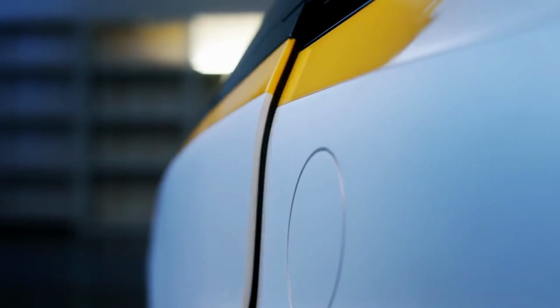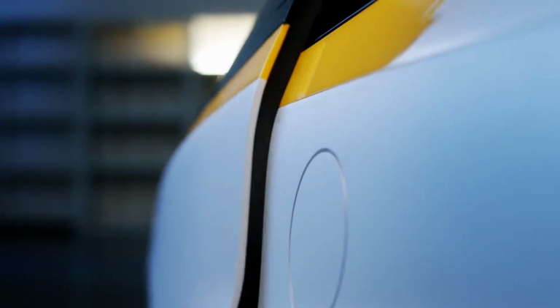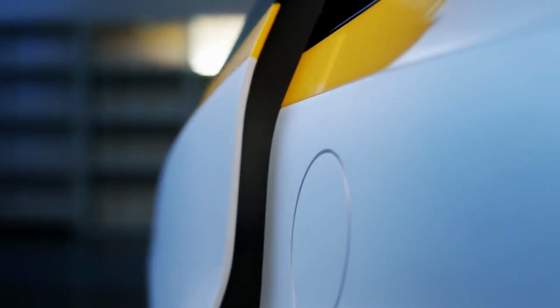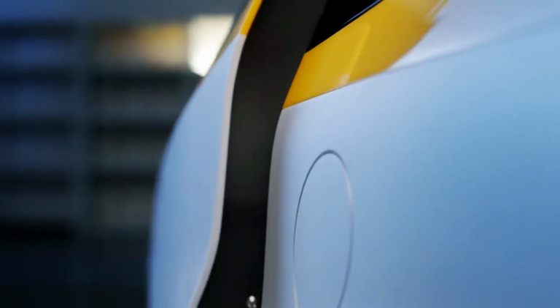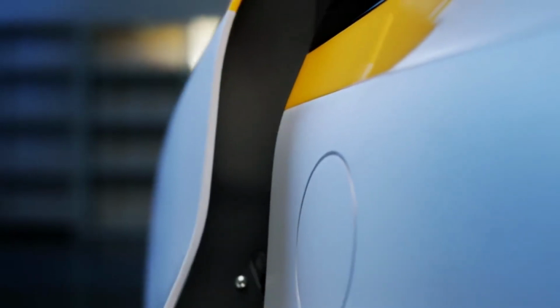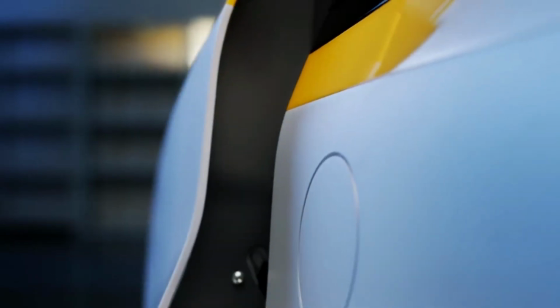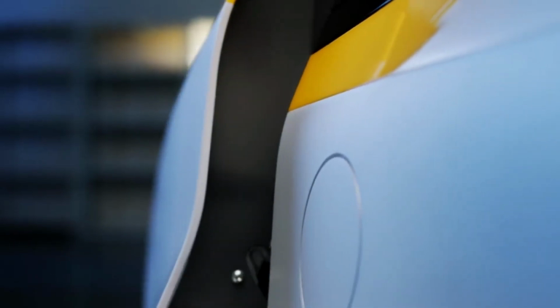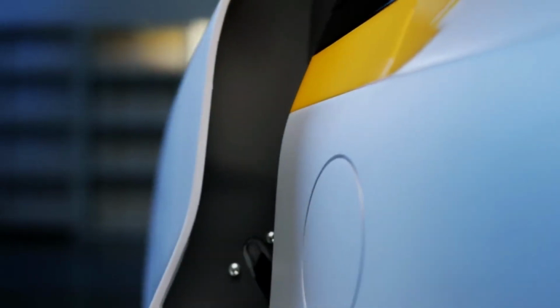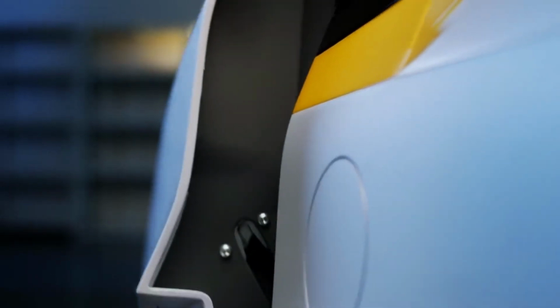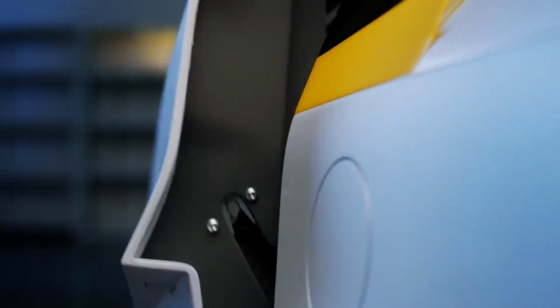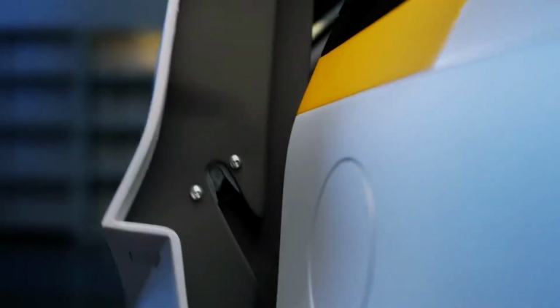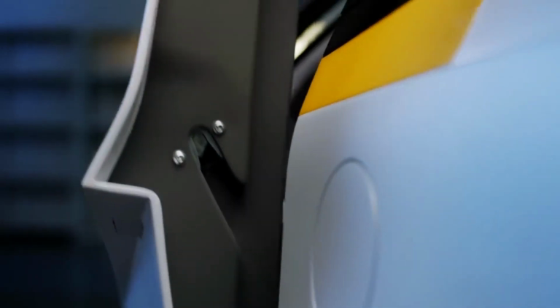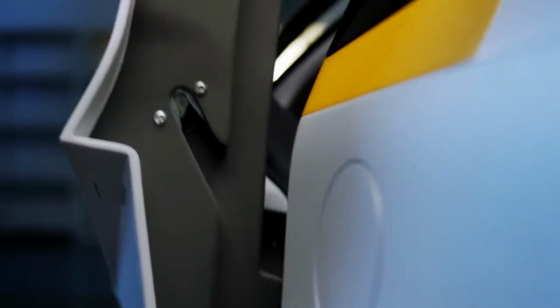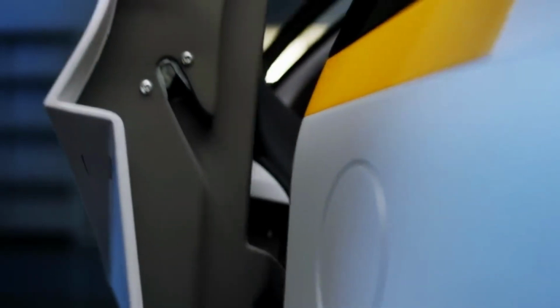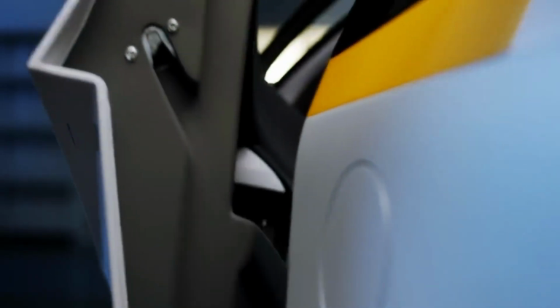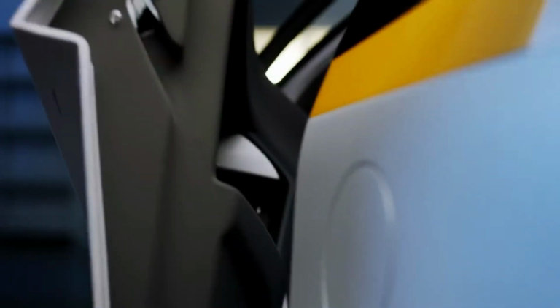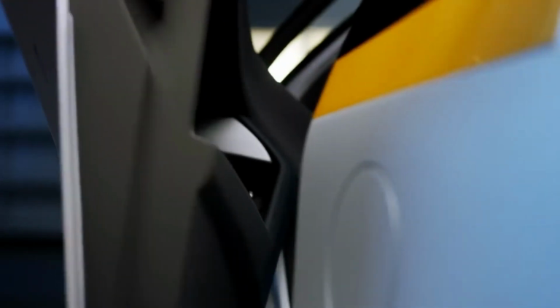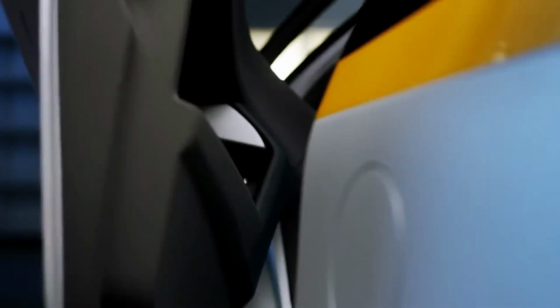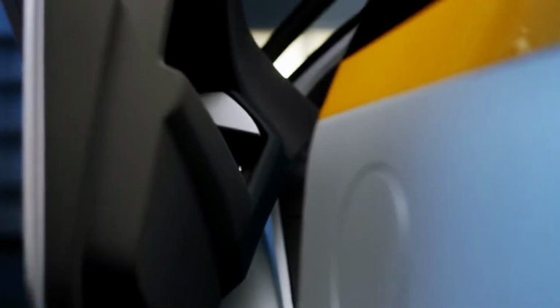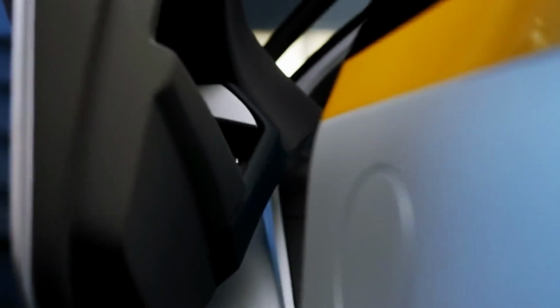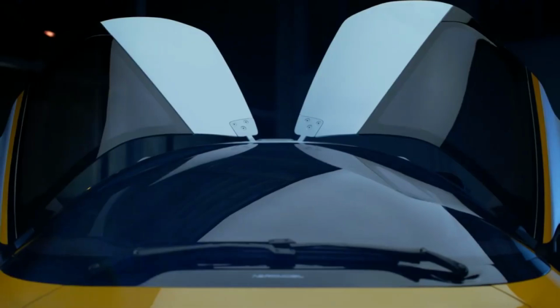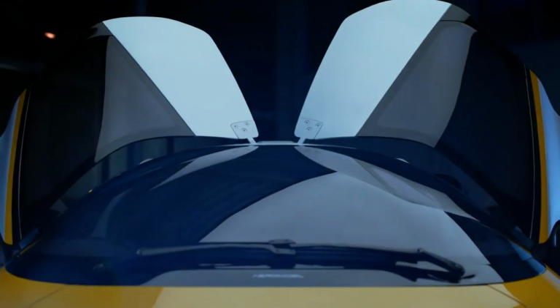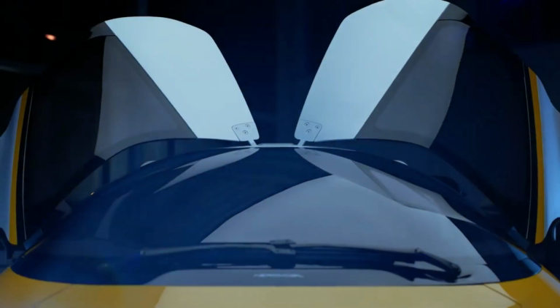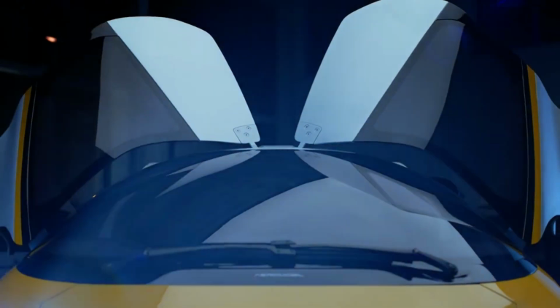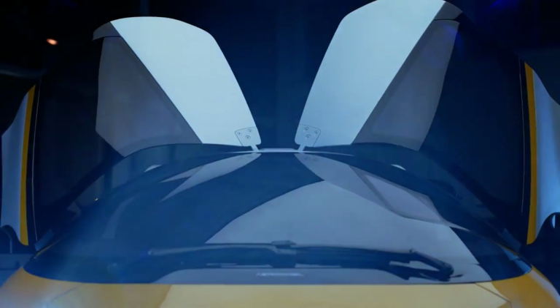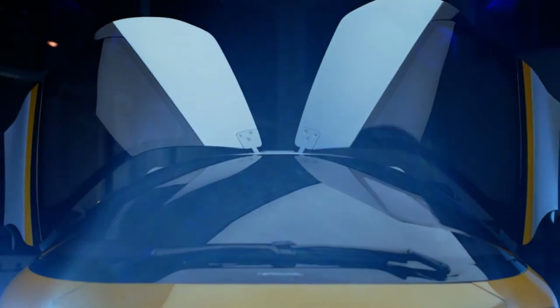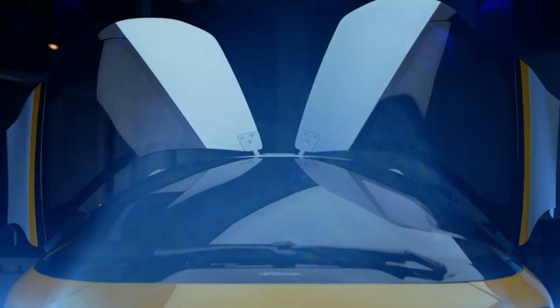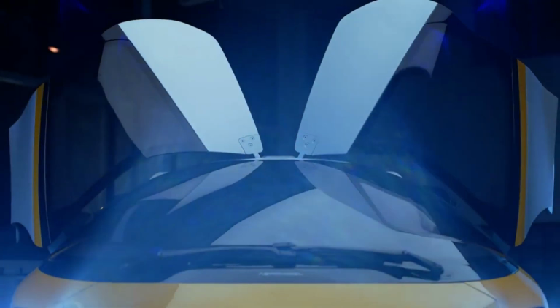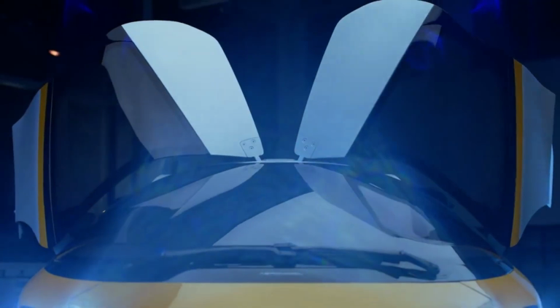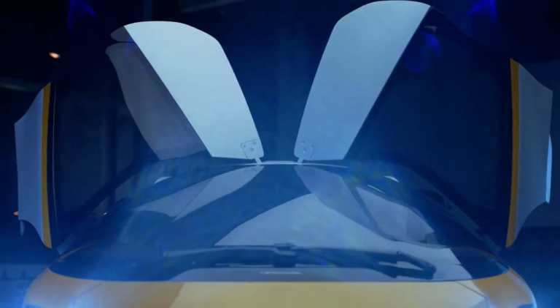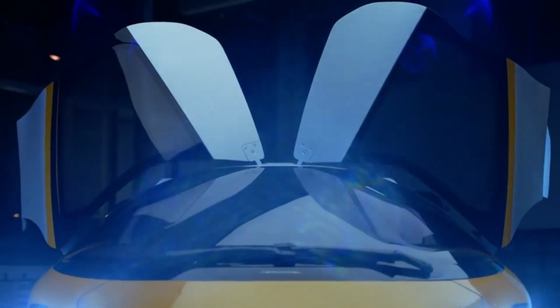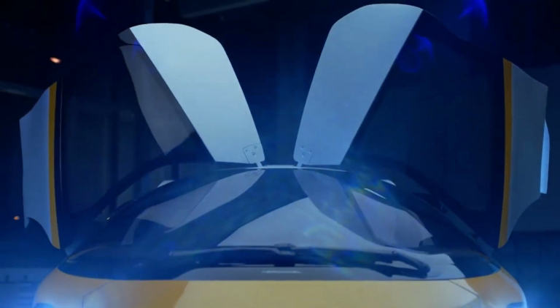its potential as a mode of transportation, and the challenges that come with creating a flying car.